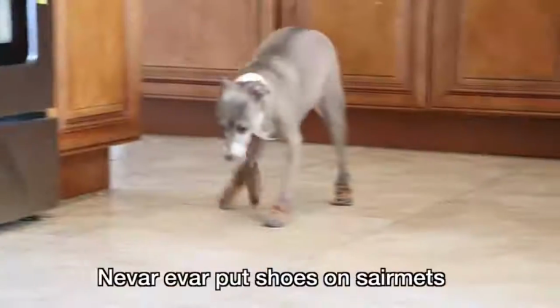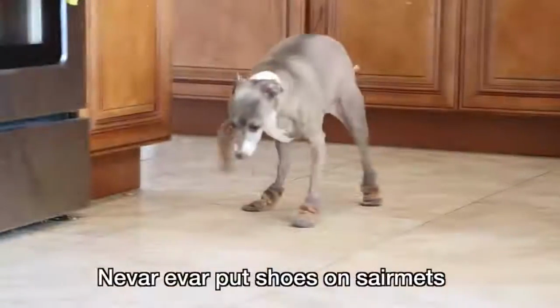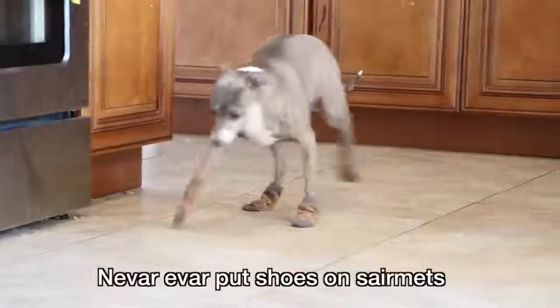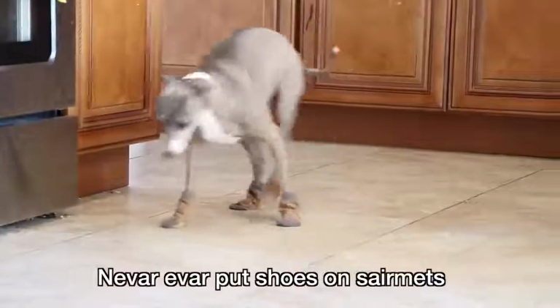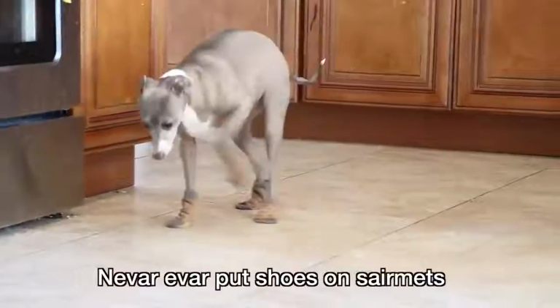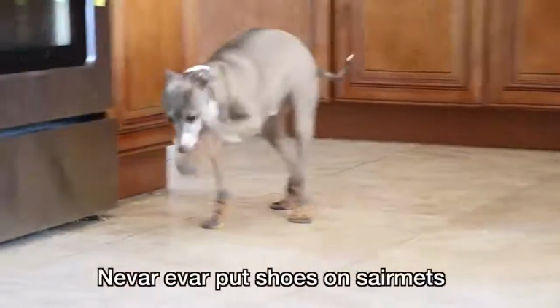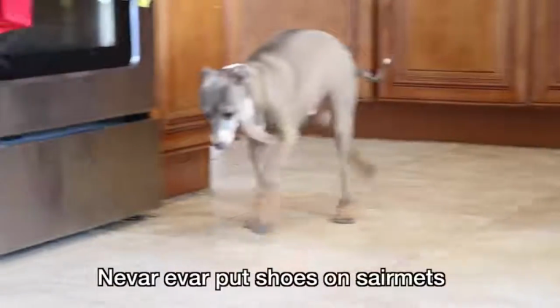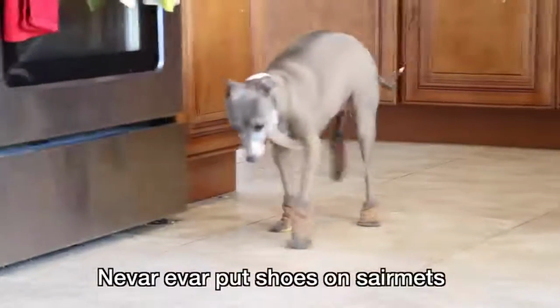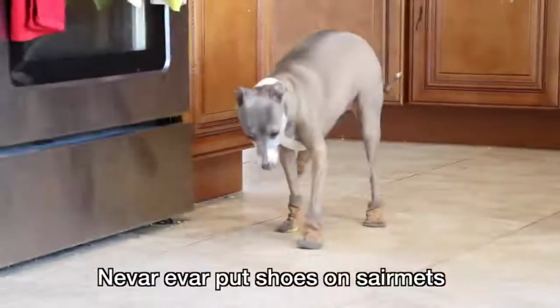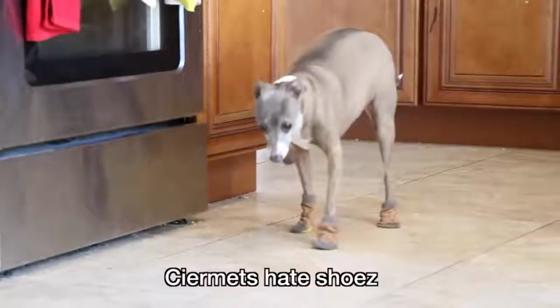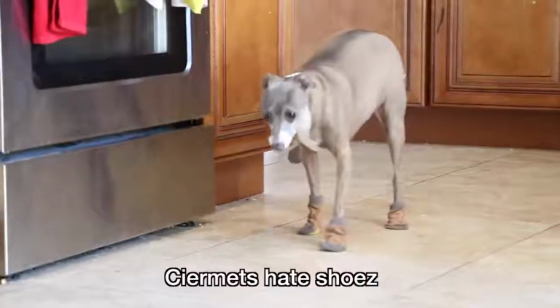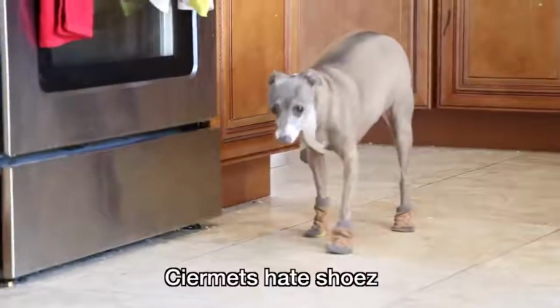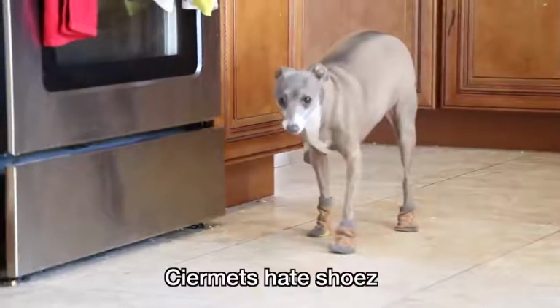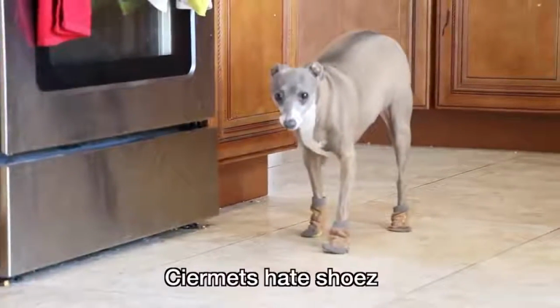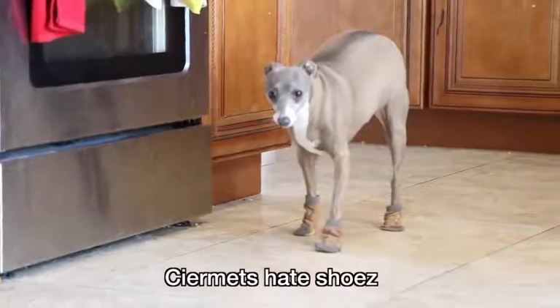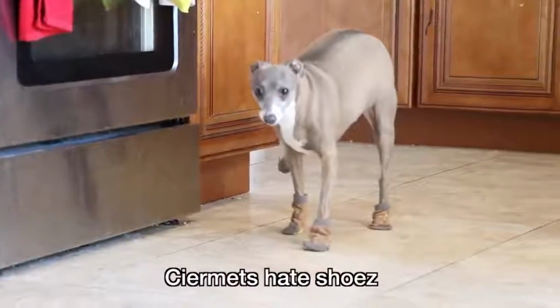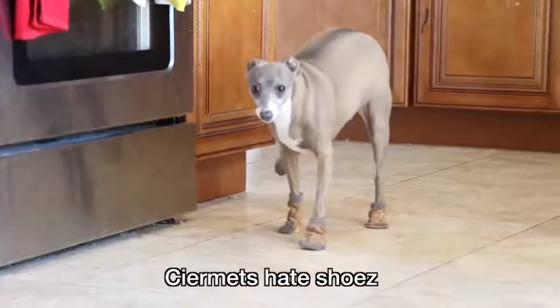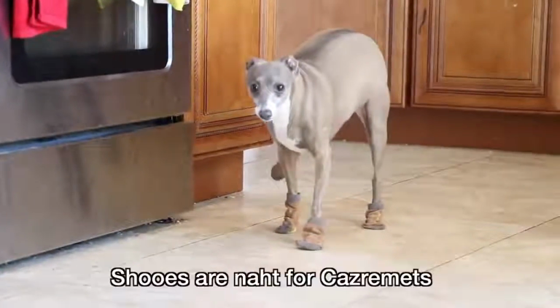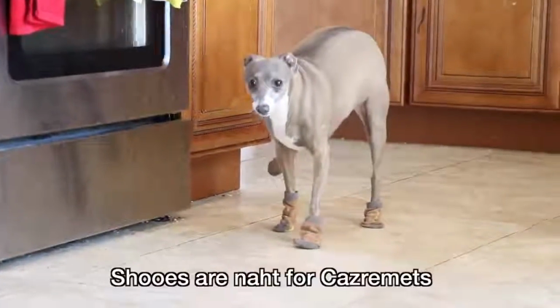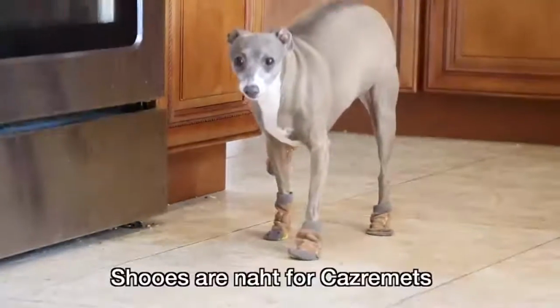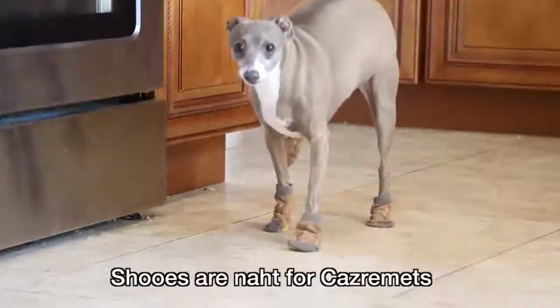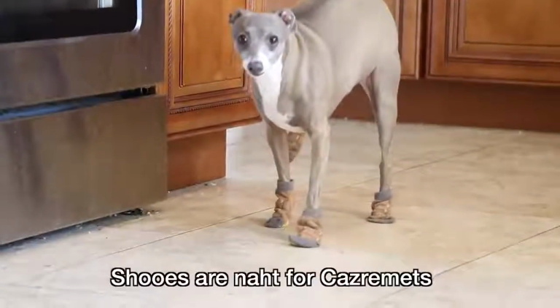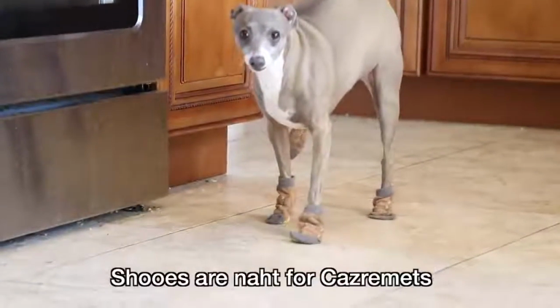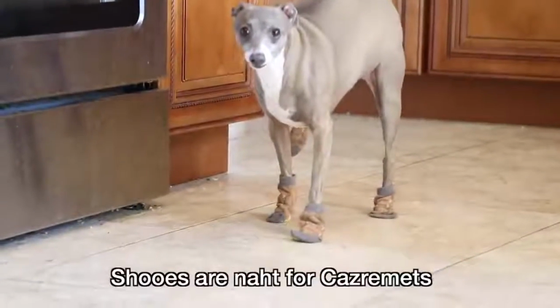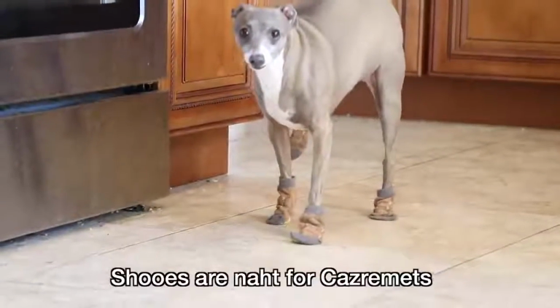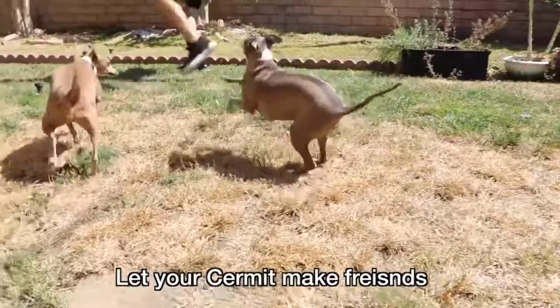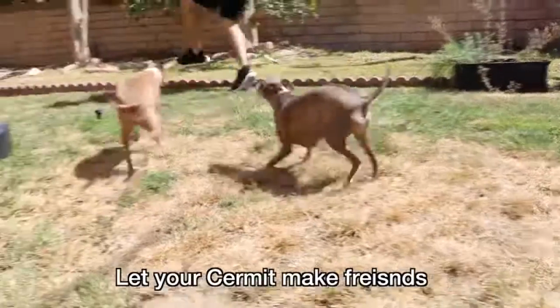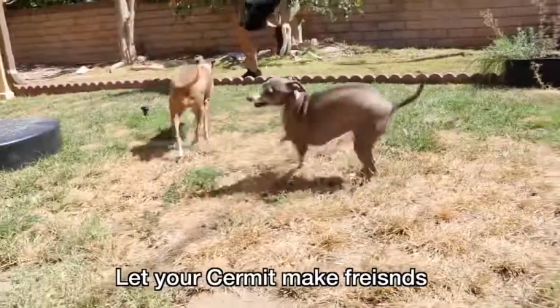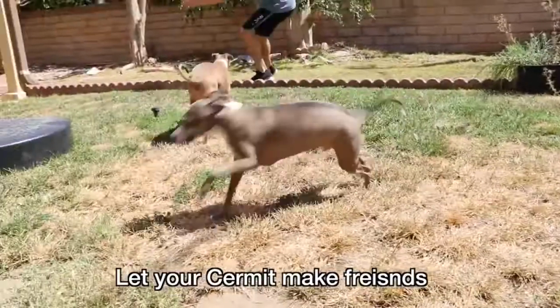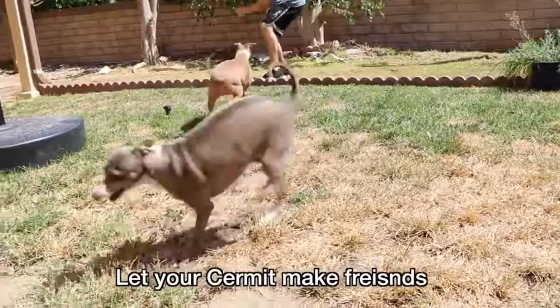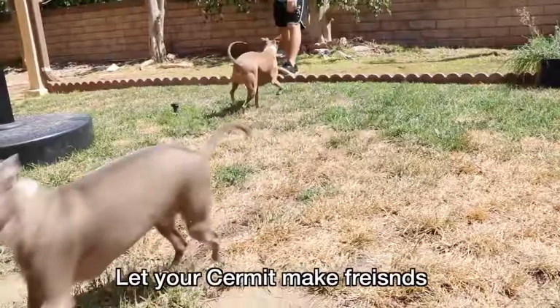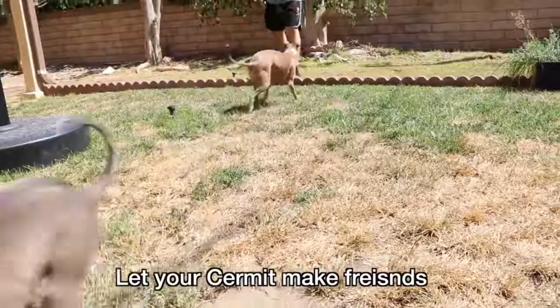Never ever put shoes on Sermits. Sermits hate shoes. Shoes are not for Sermits.